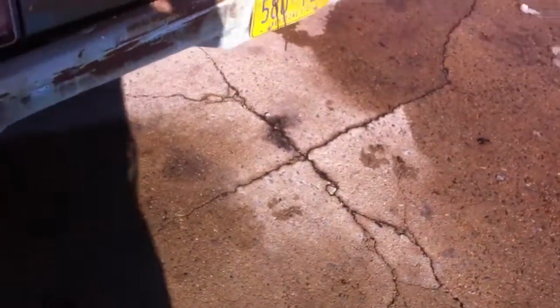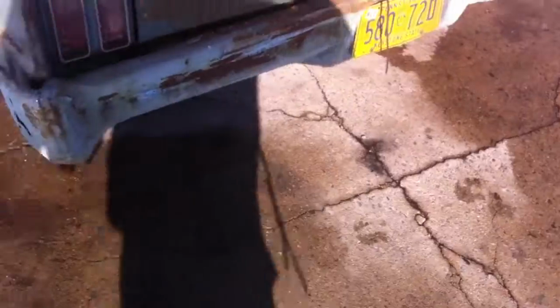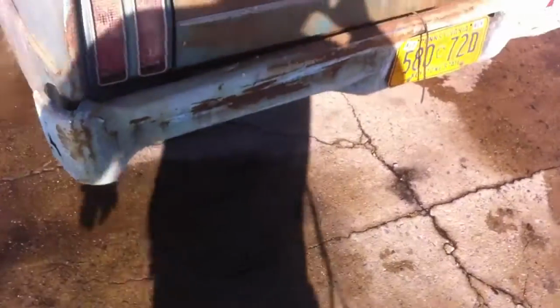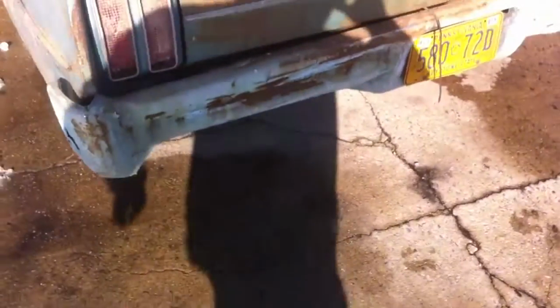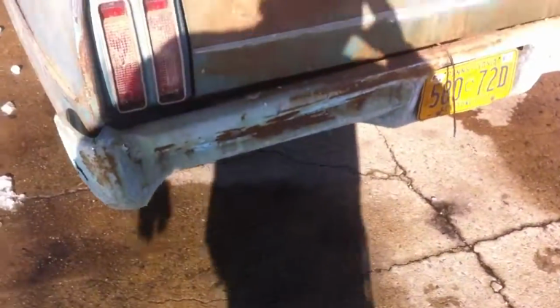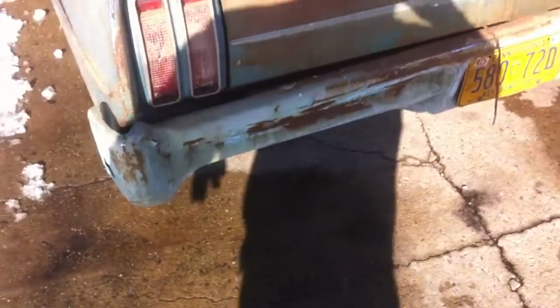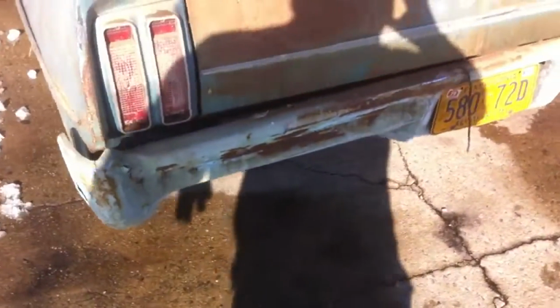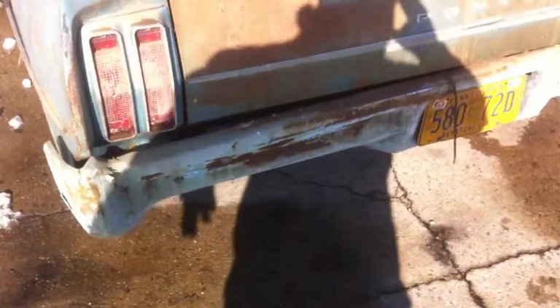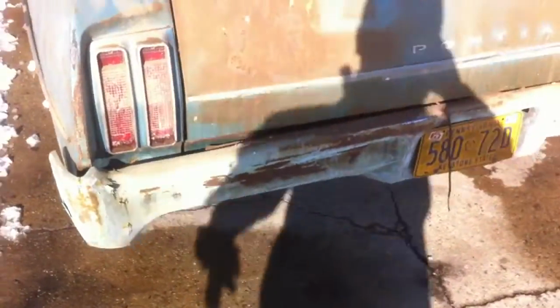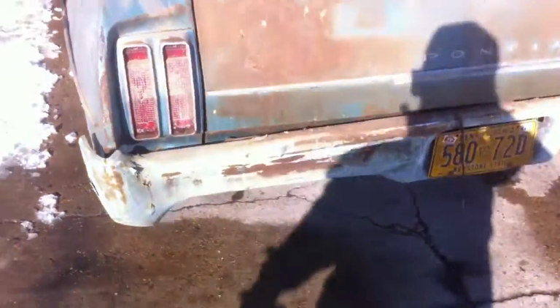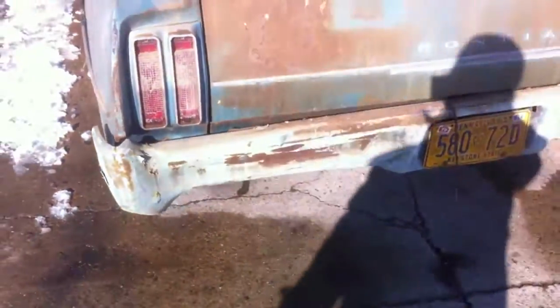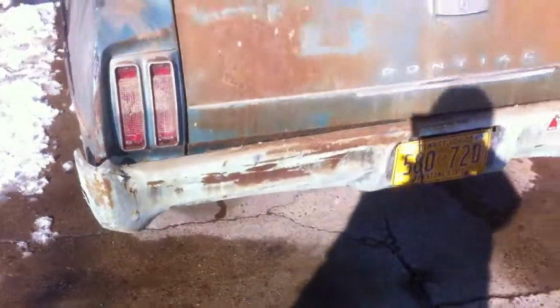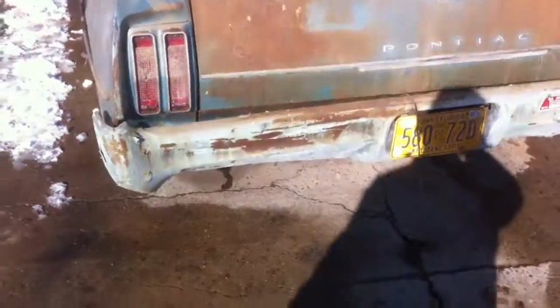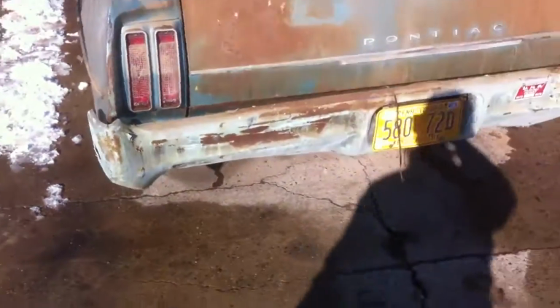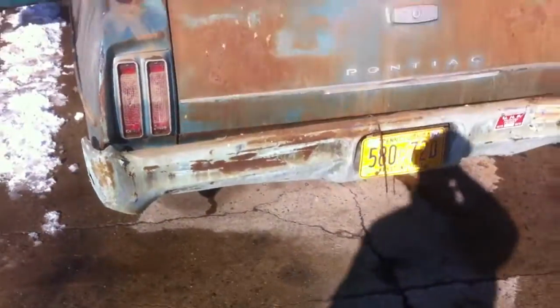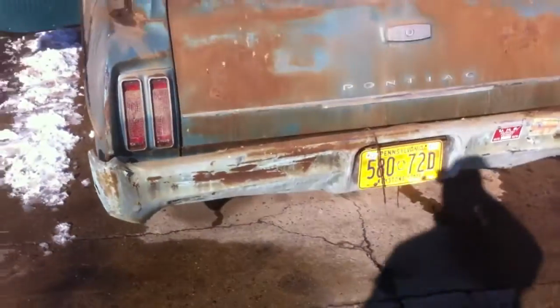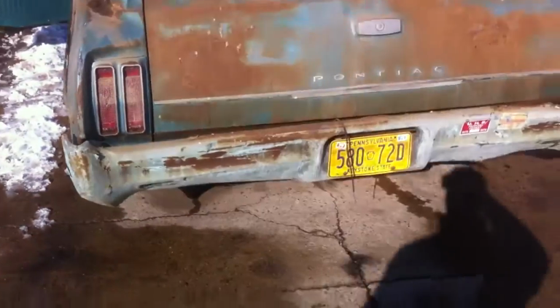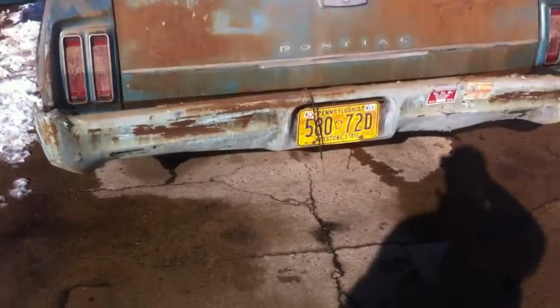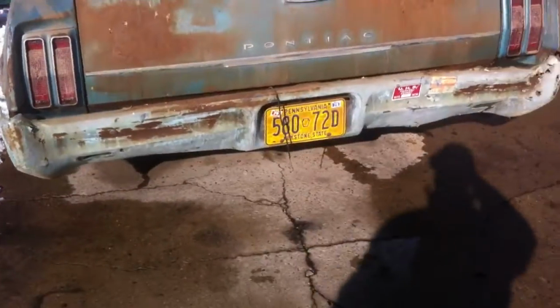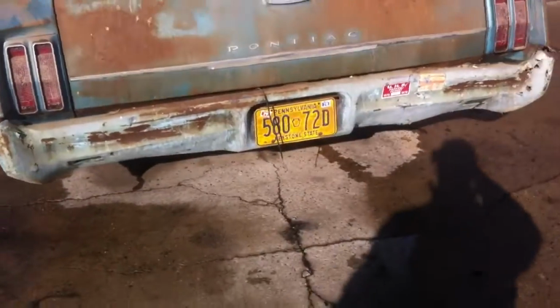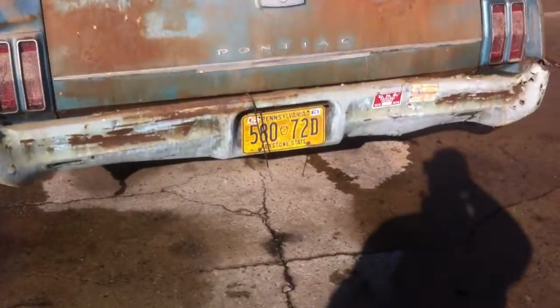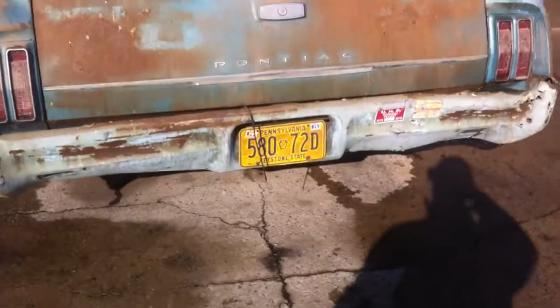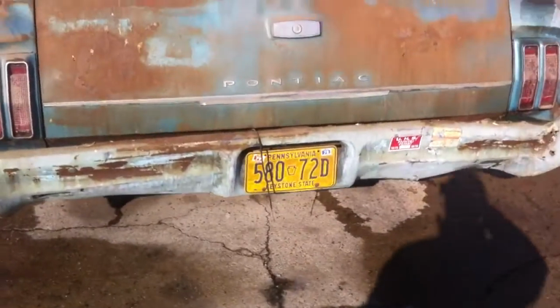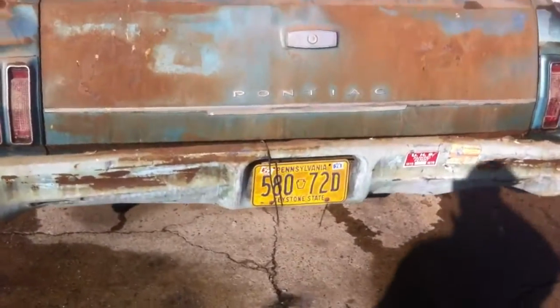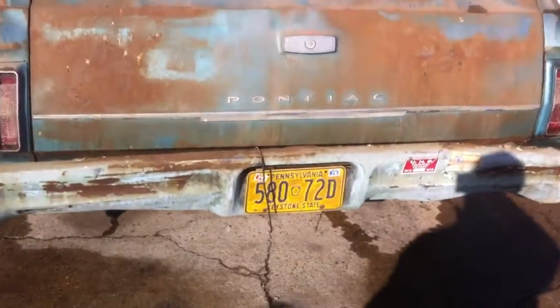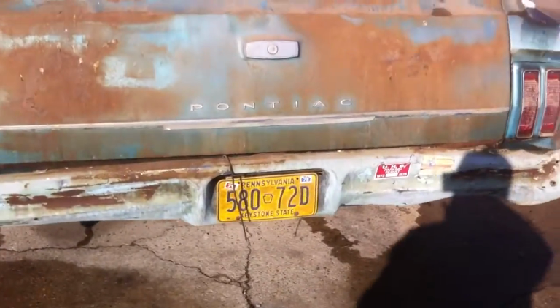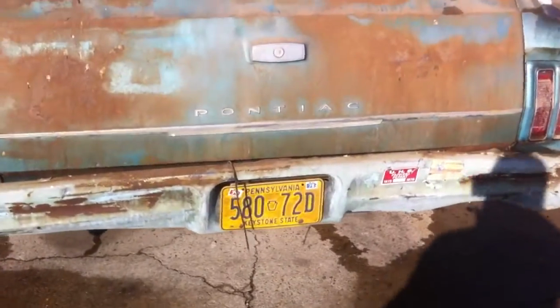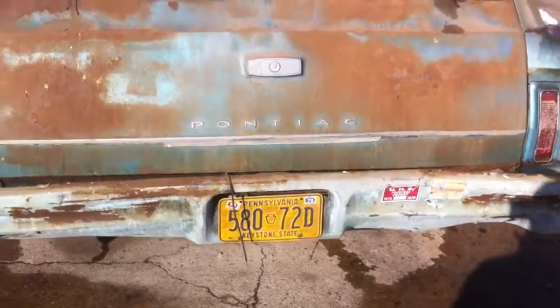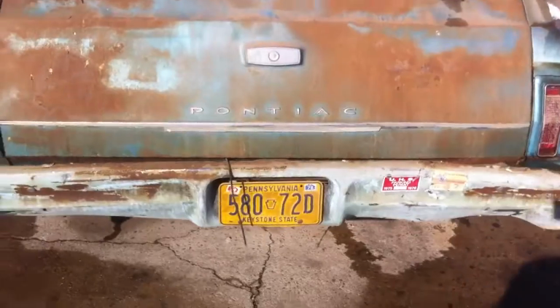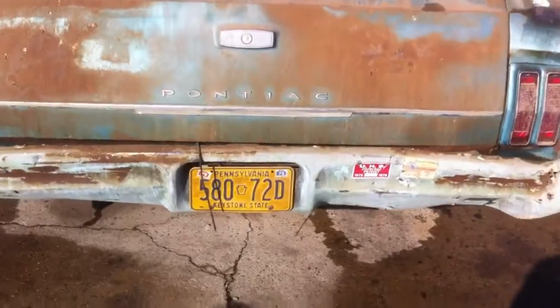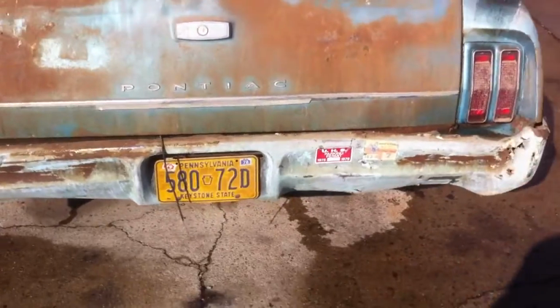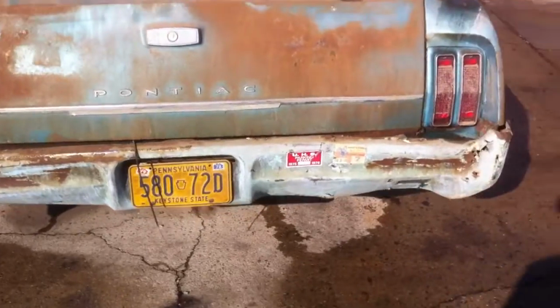It's got a good solid 400 in it. Two-barrel, but it's got decent heads. I'll try to get the head numbers off of there in a second.